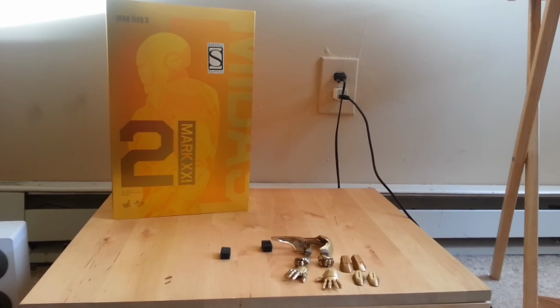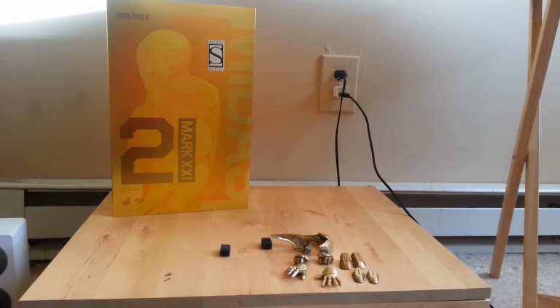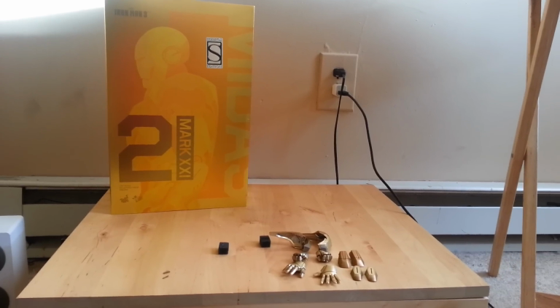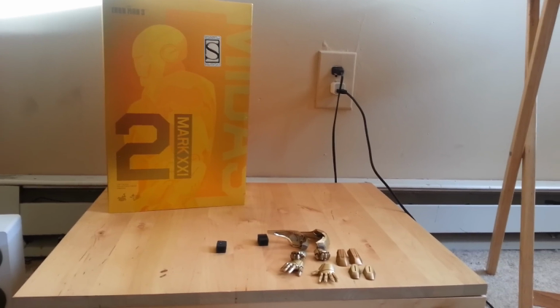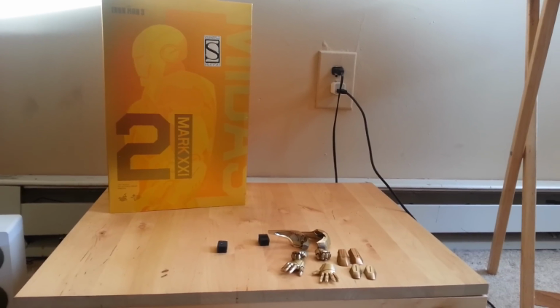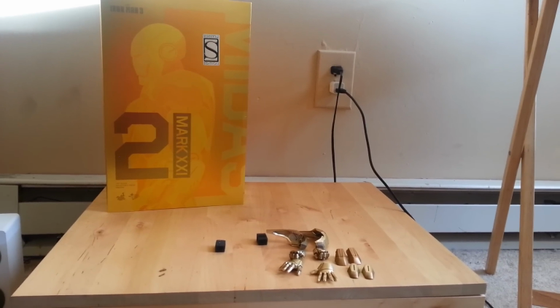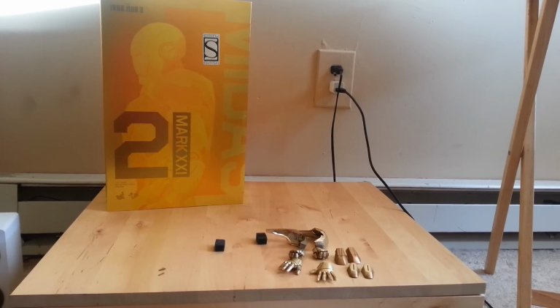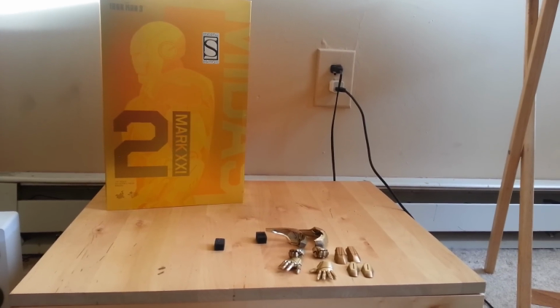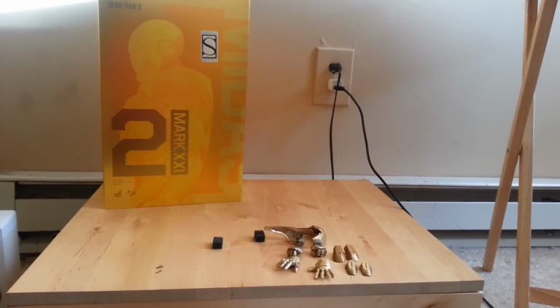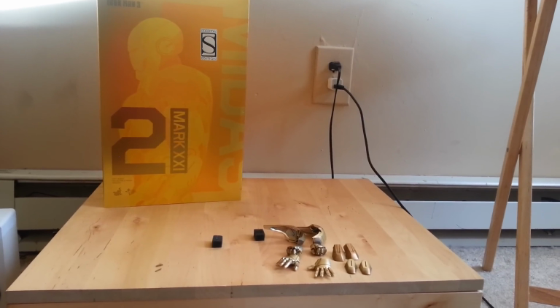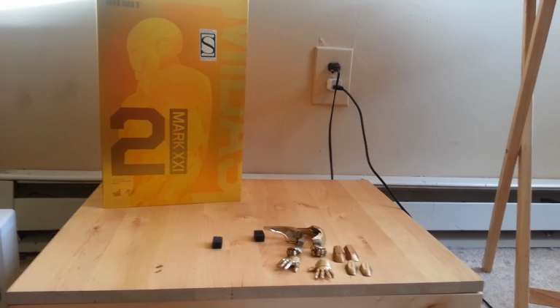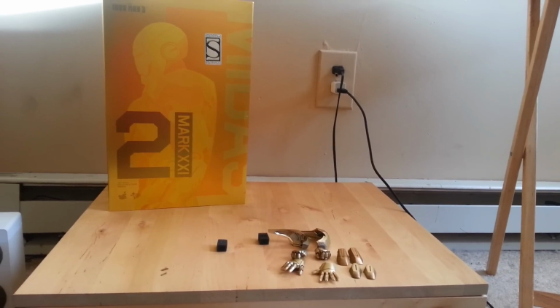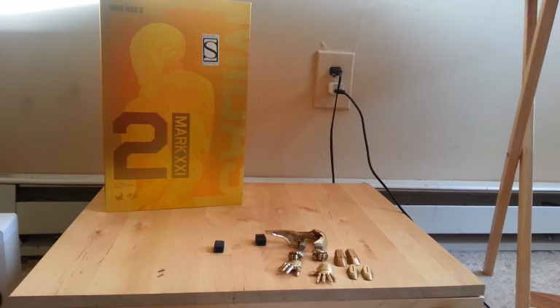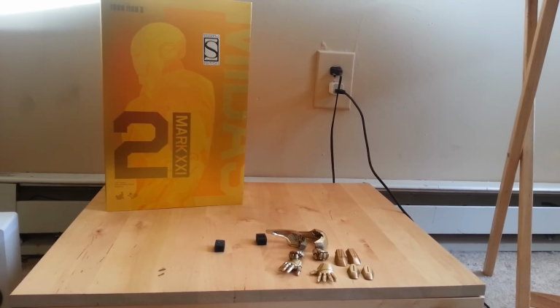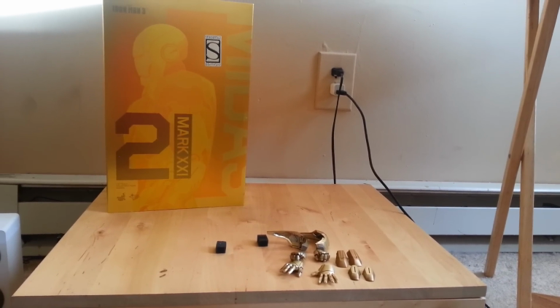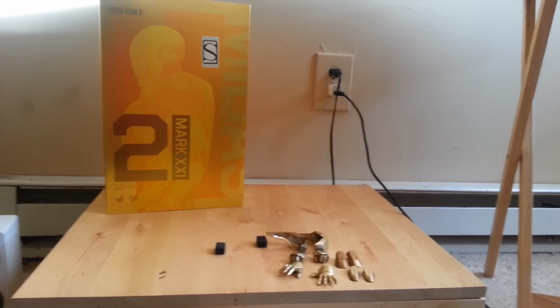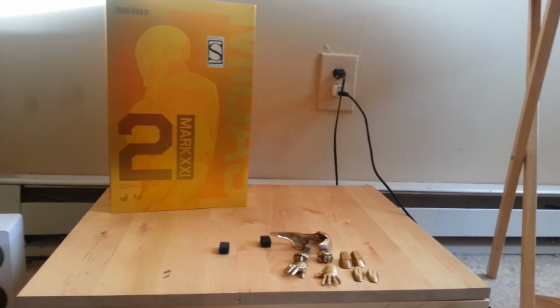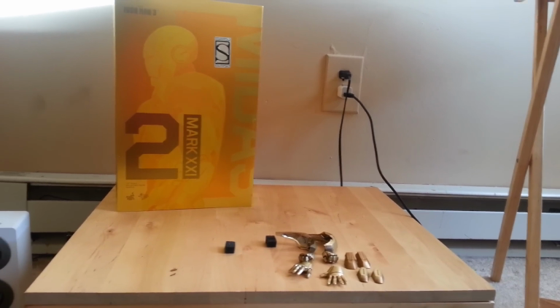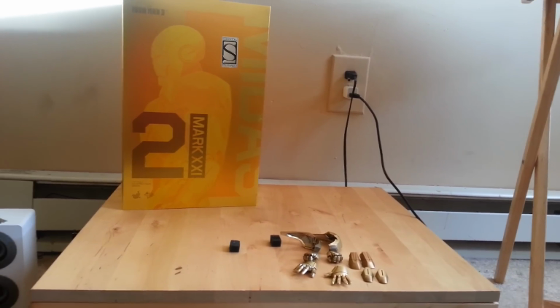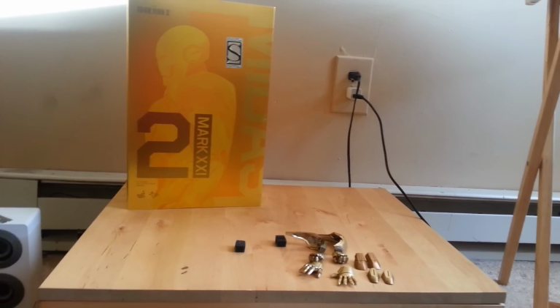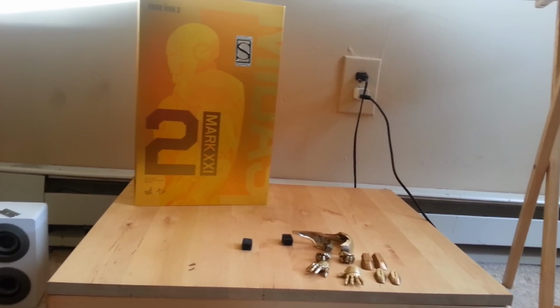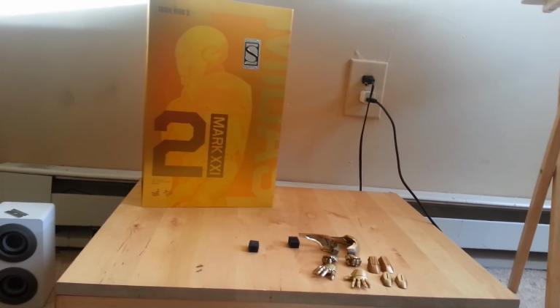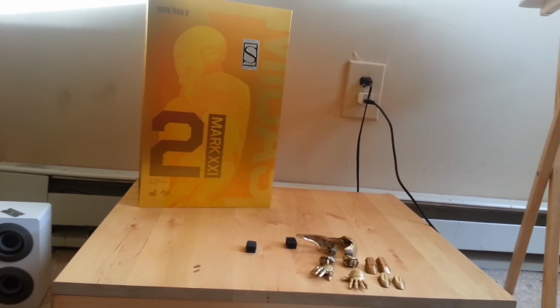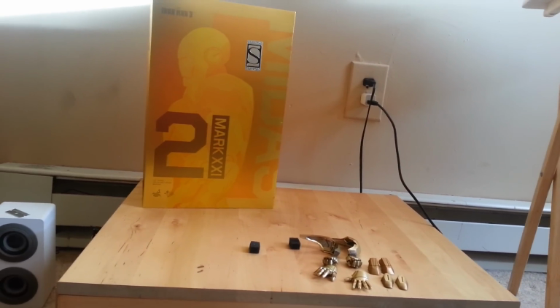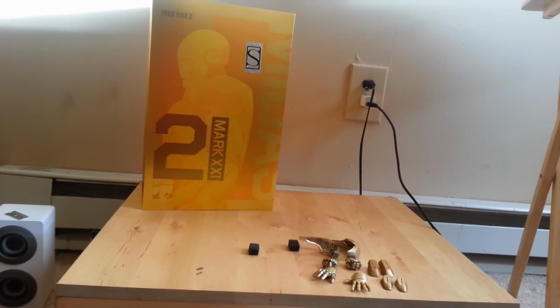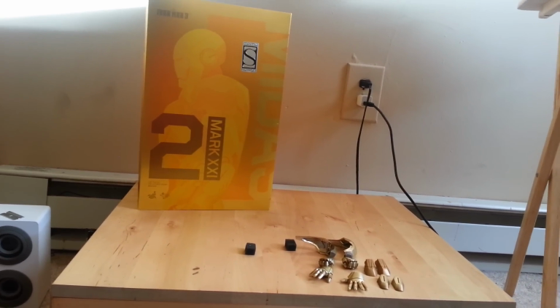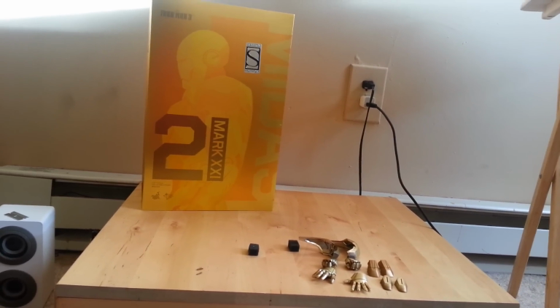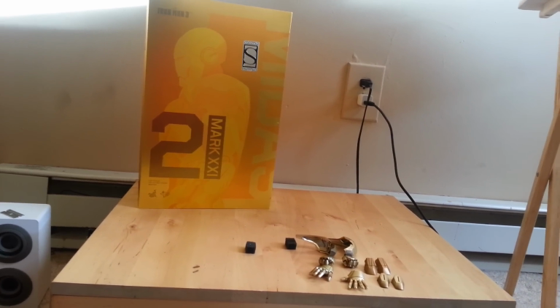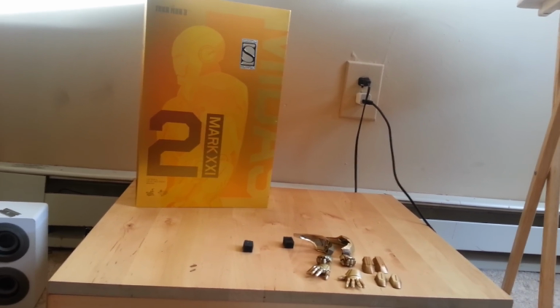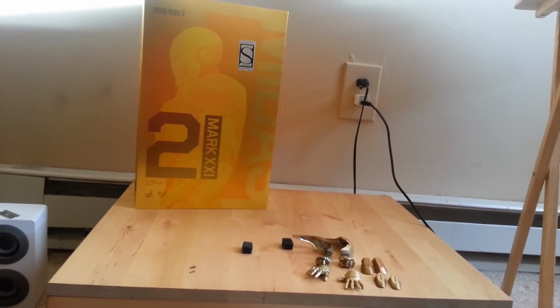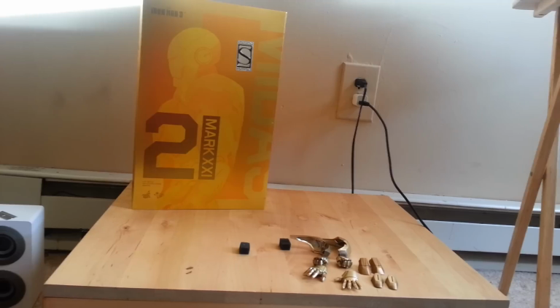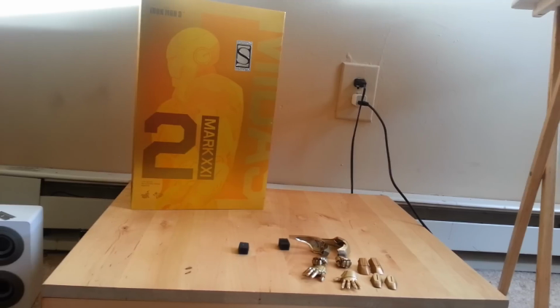As you can see, got the Iron Man Mark 21, Midas.